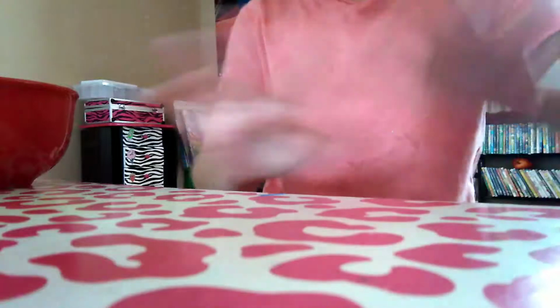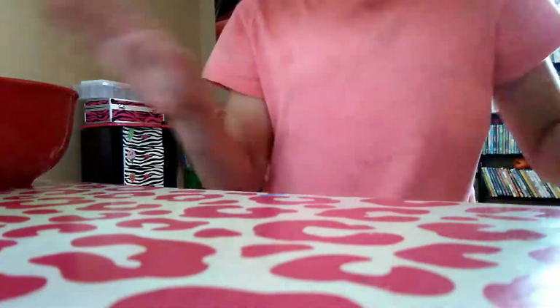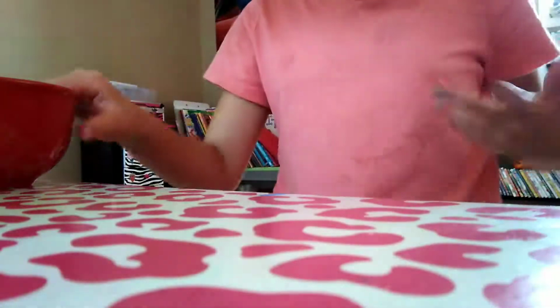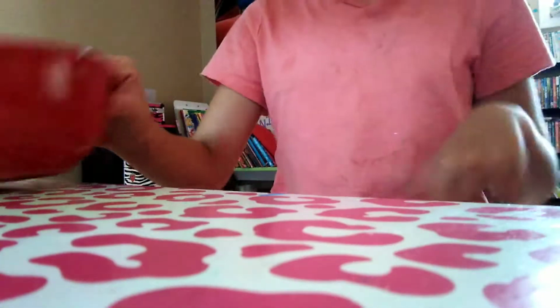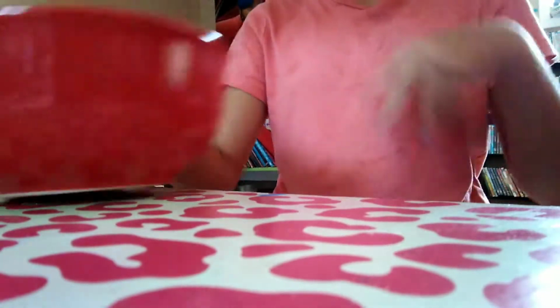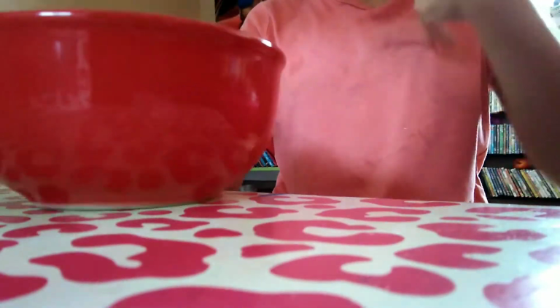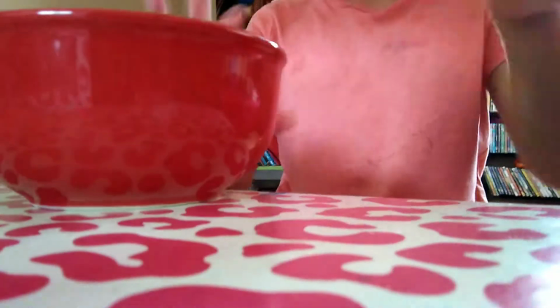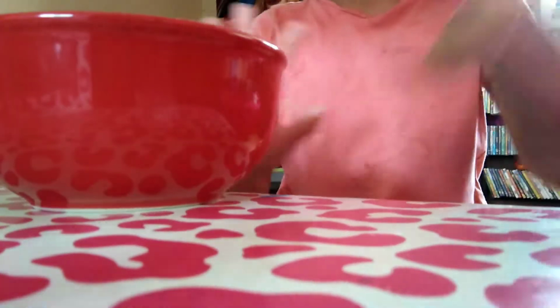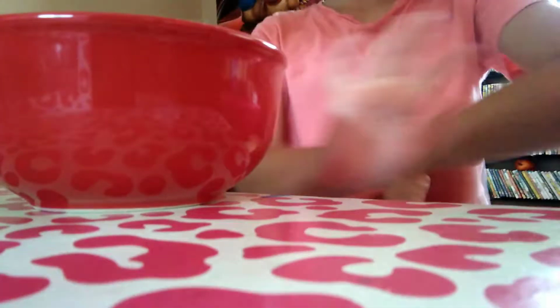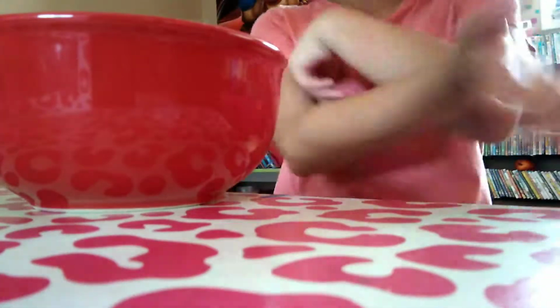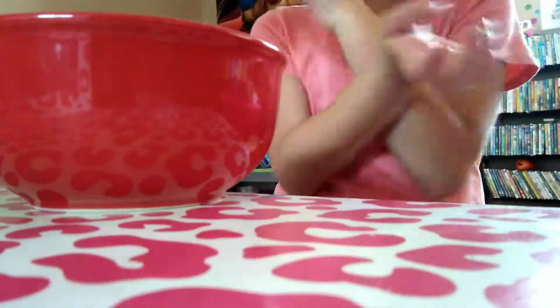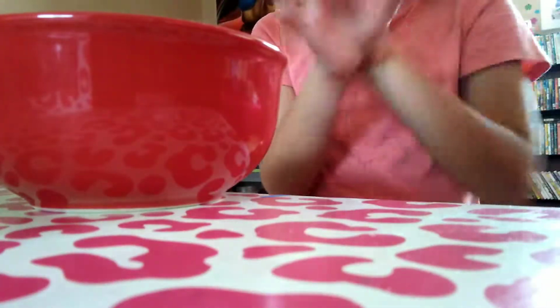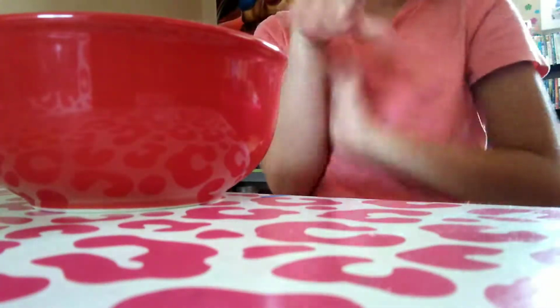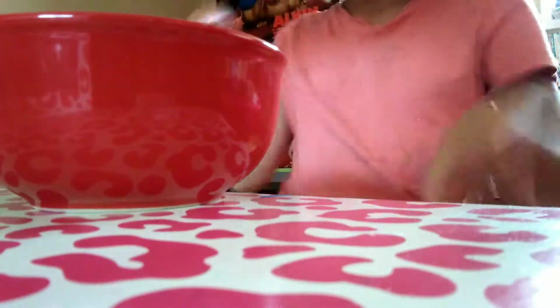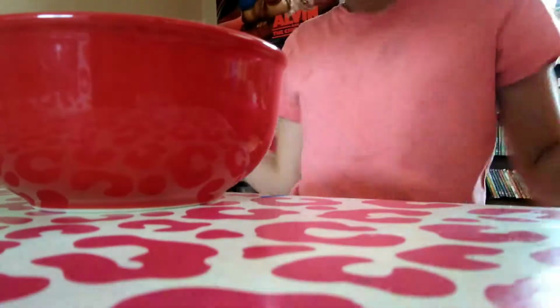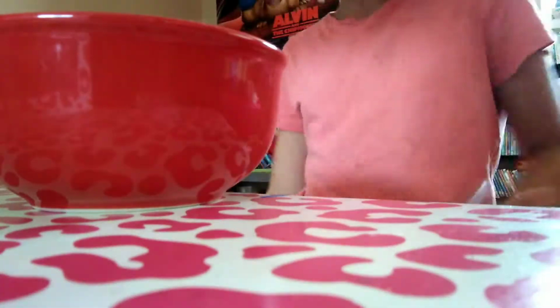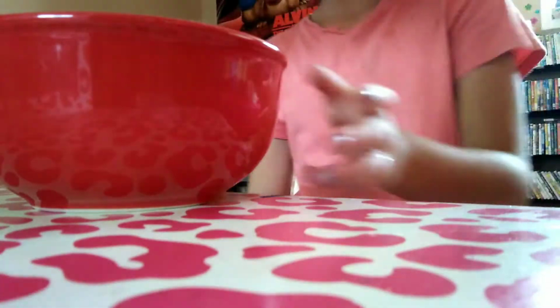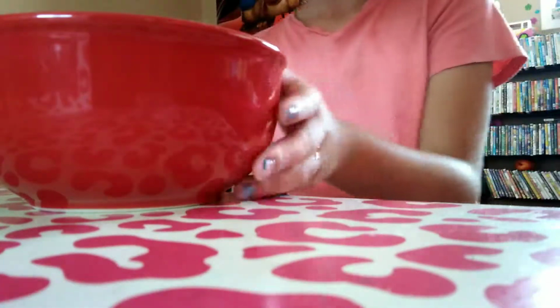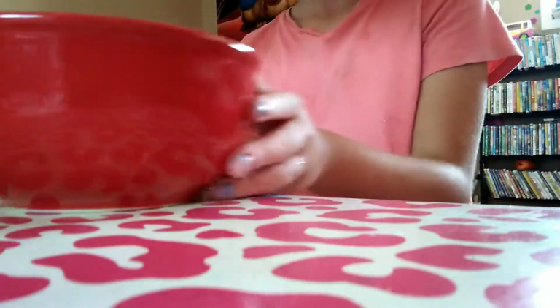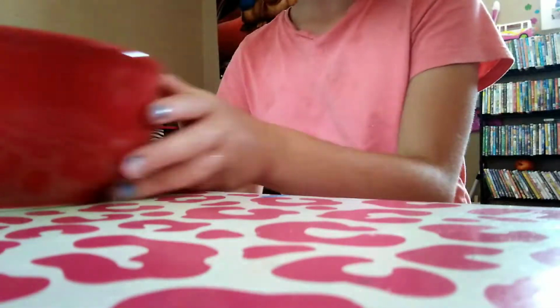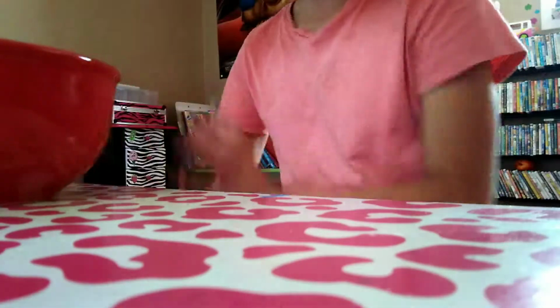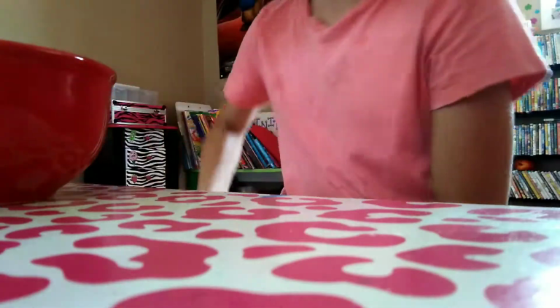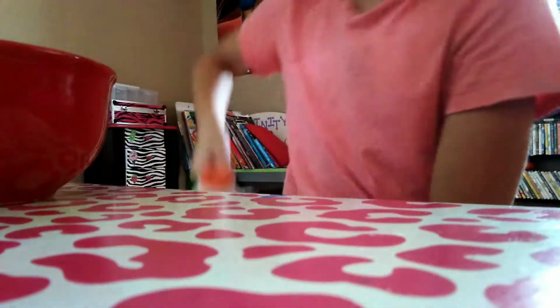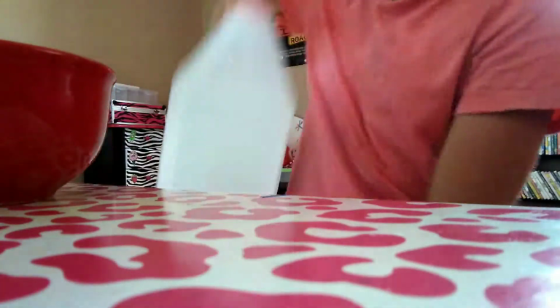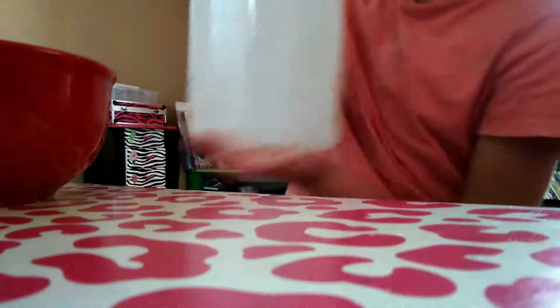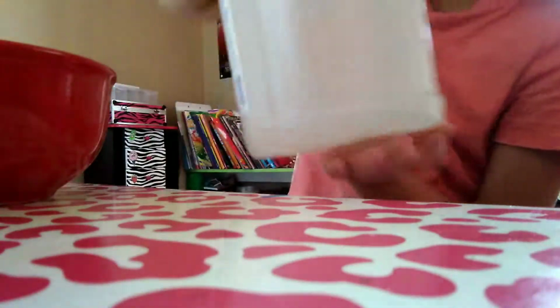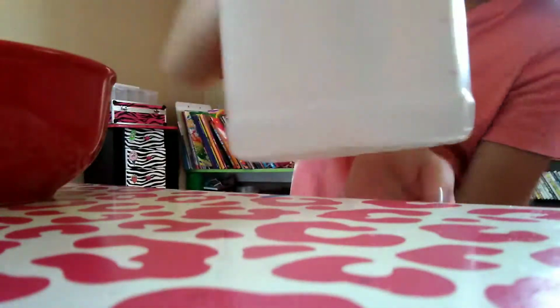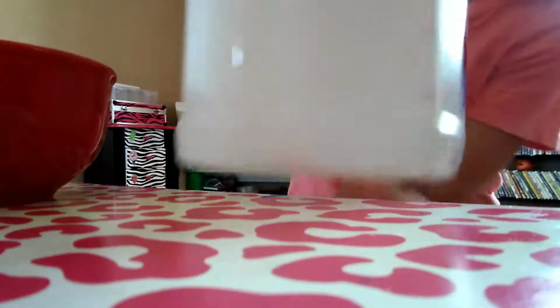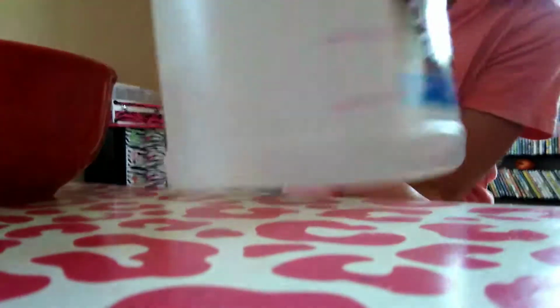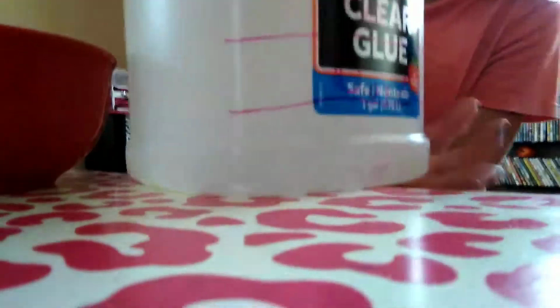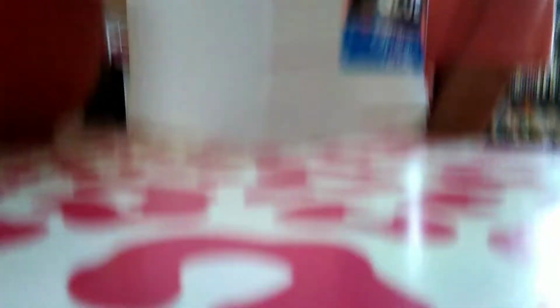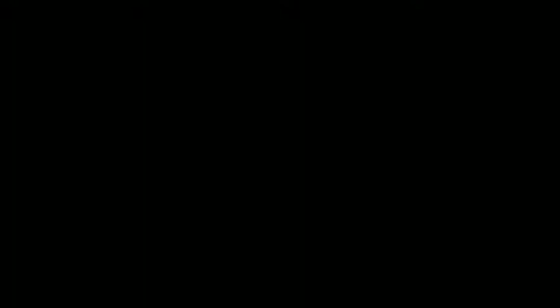Guys, it's your girl Chin Chin, come back at you, and today we are making — dun dun dun — slime!